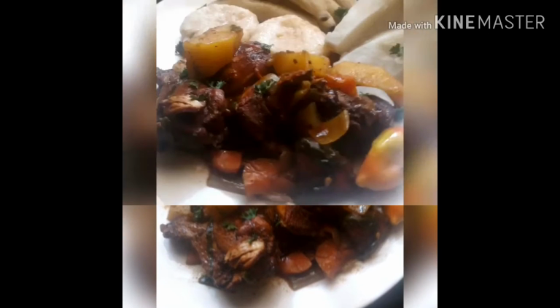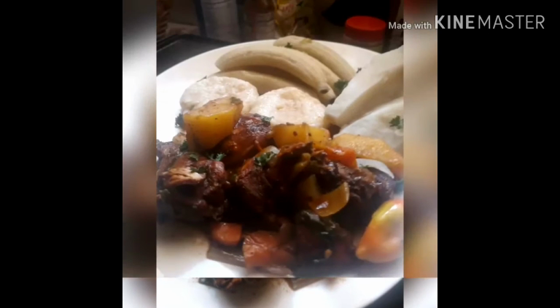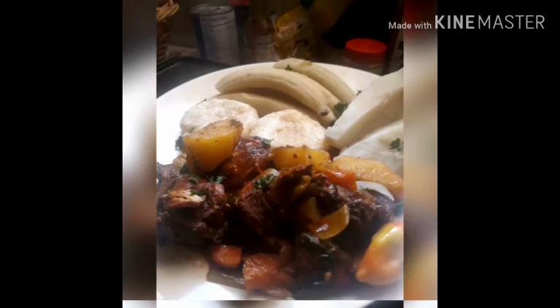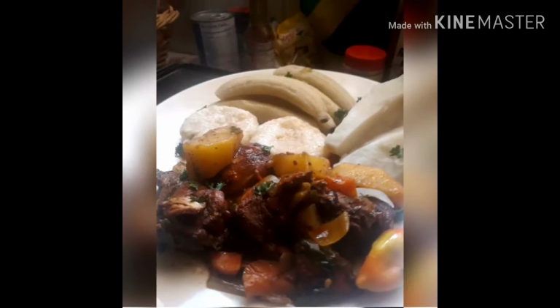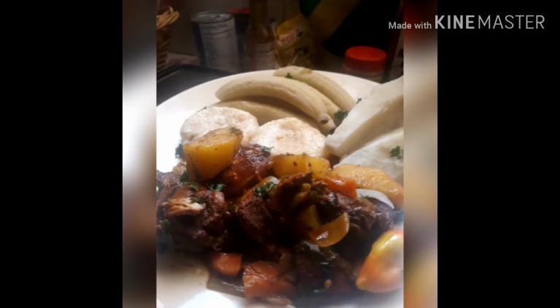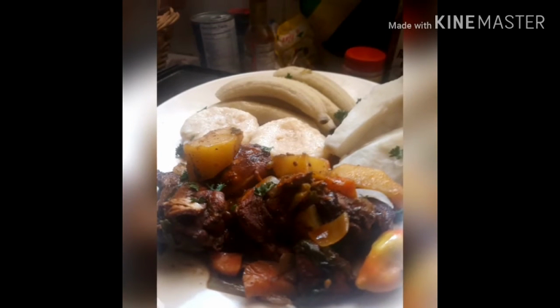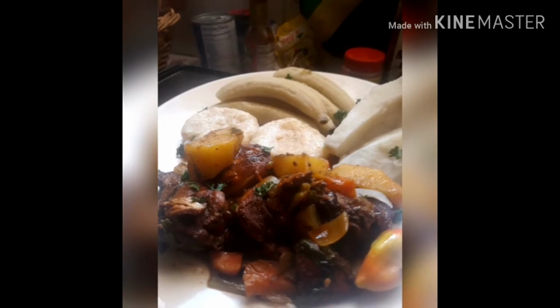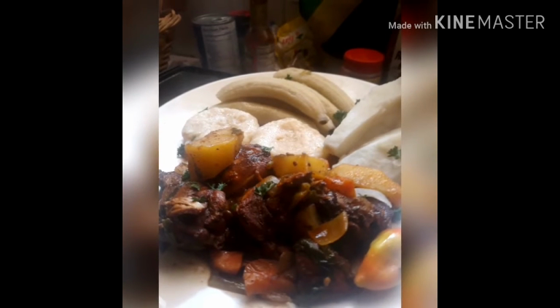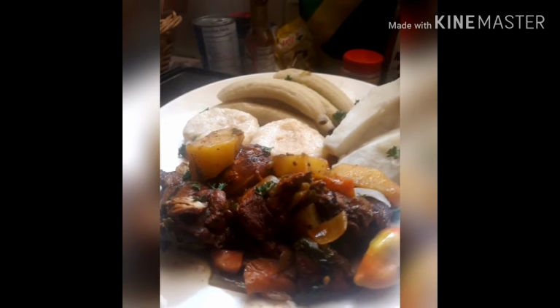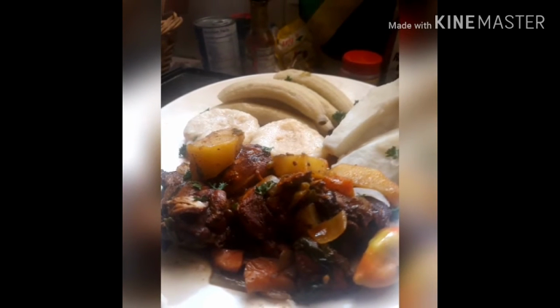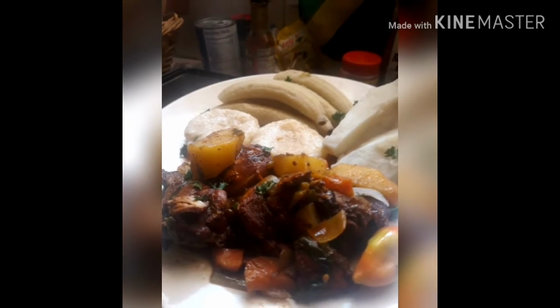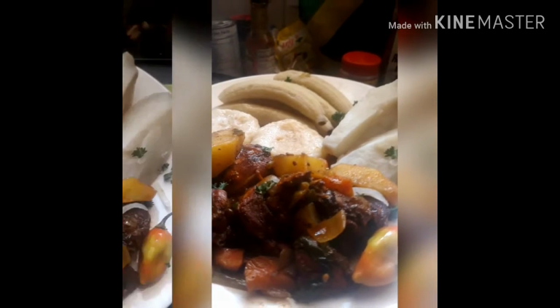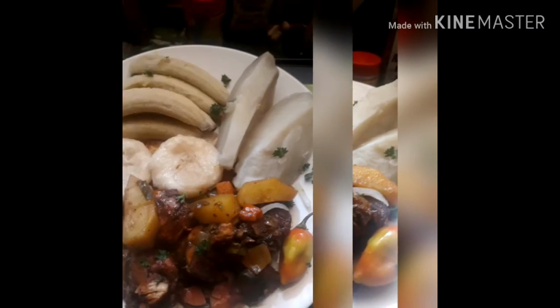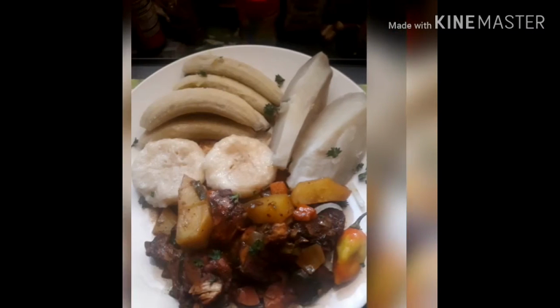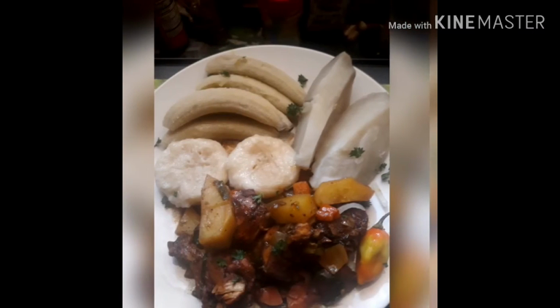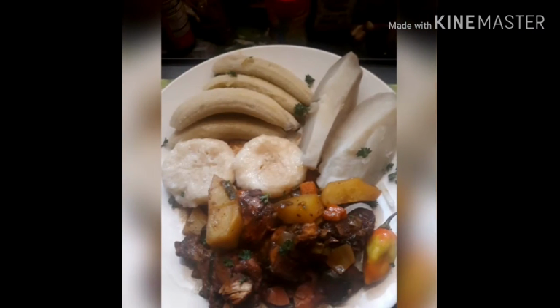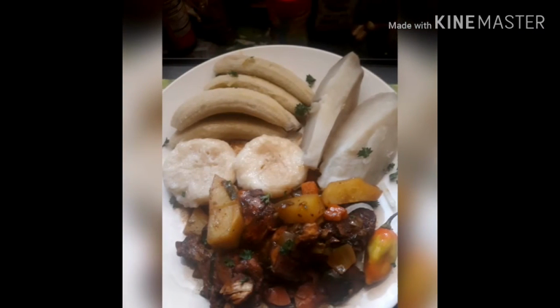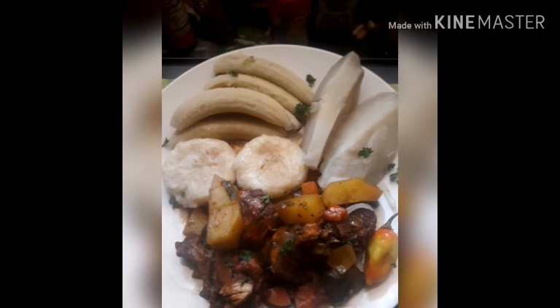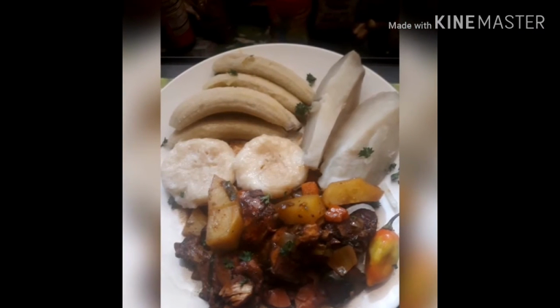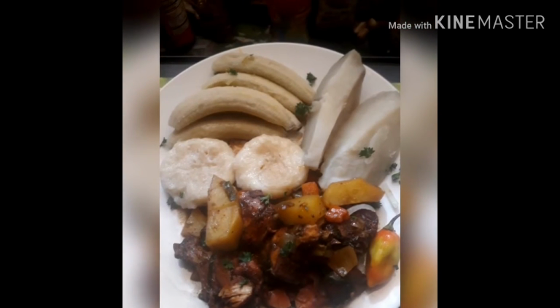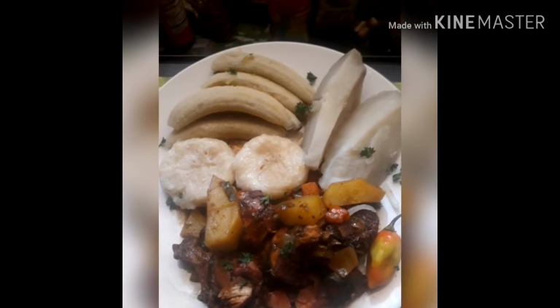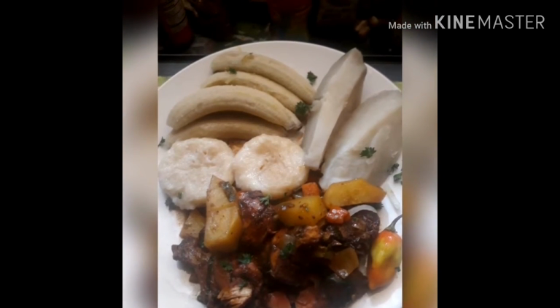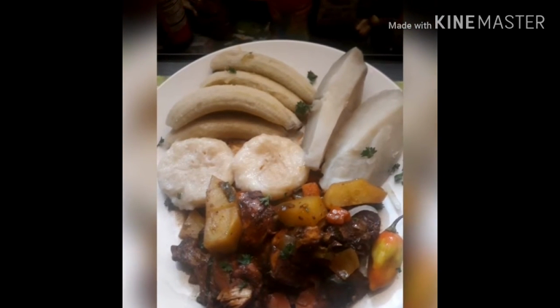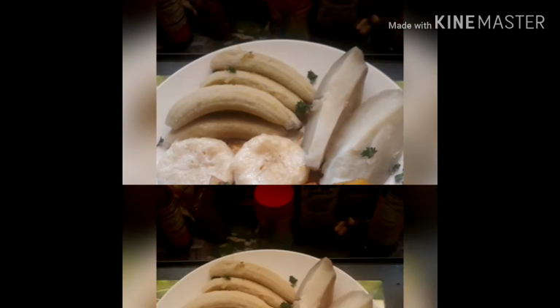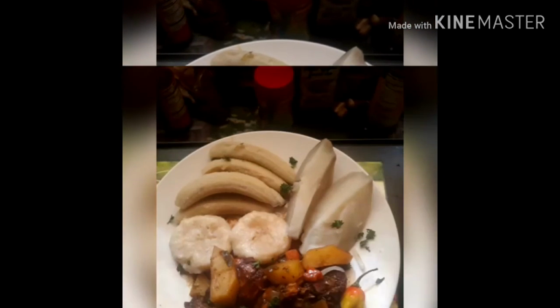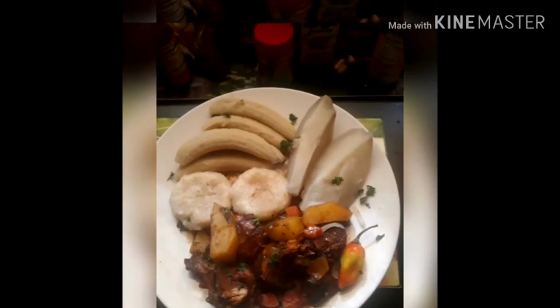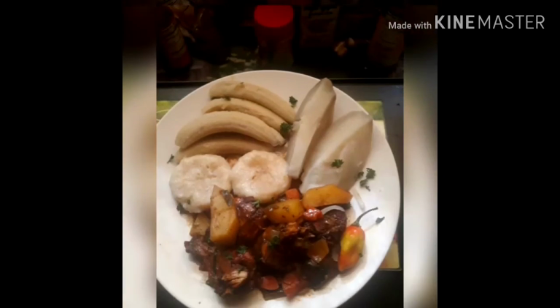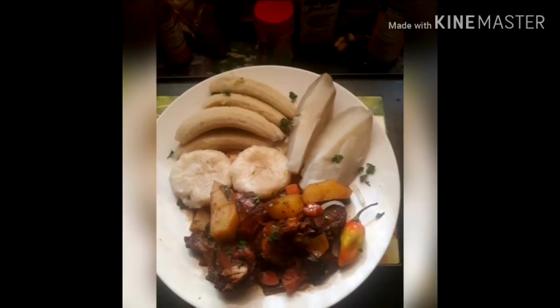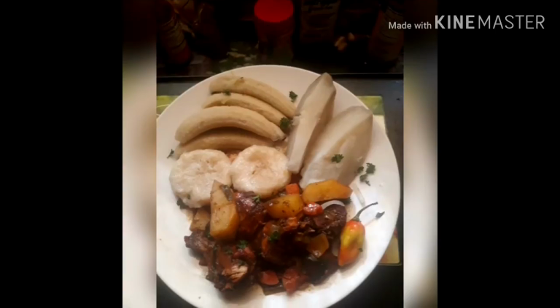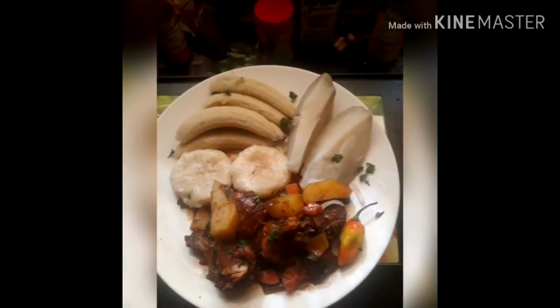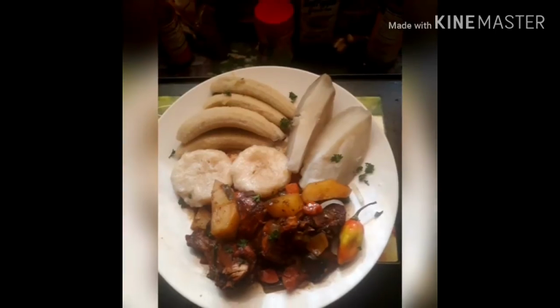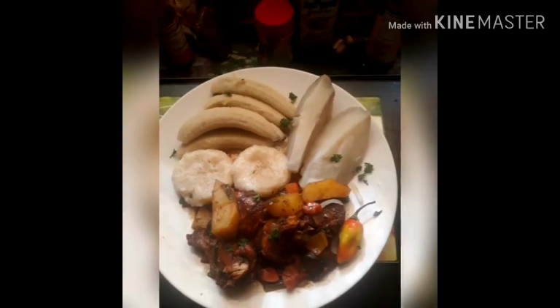Spread your wings — nothing is impossible.